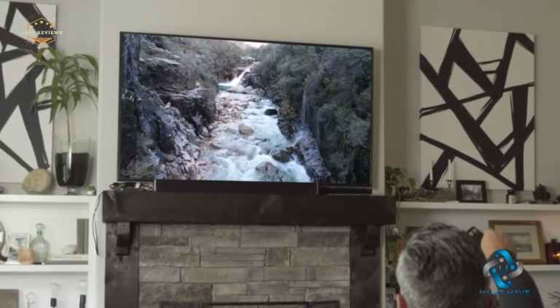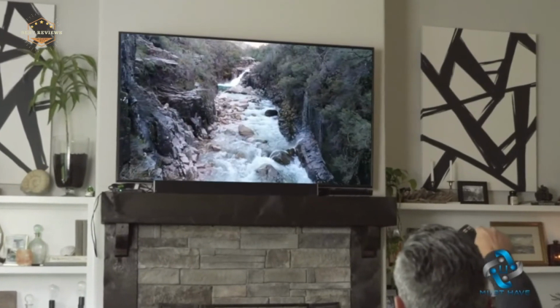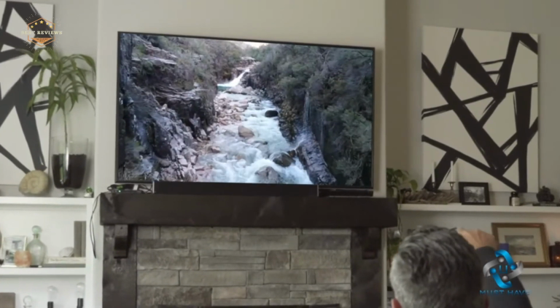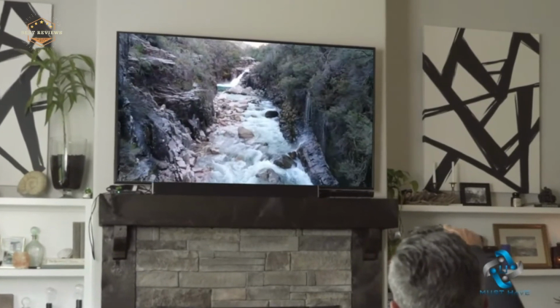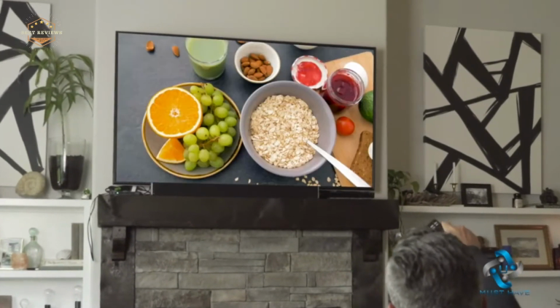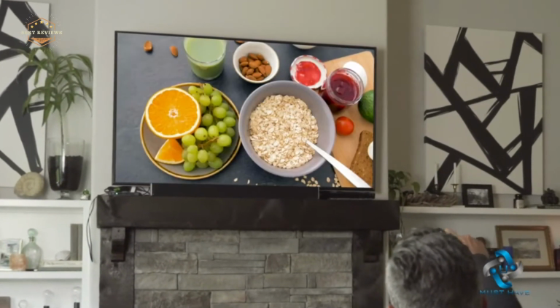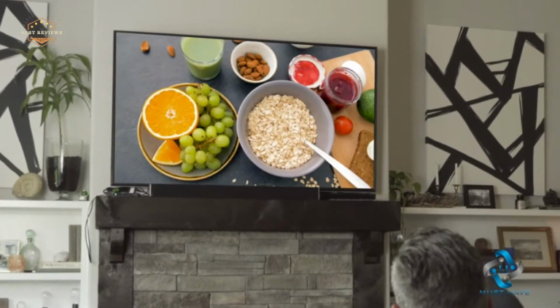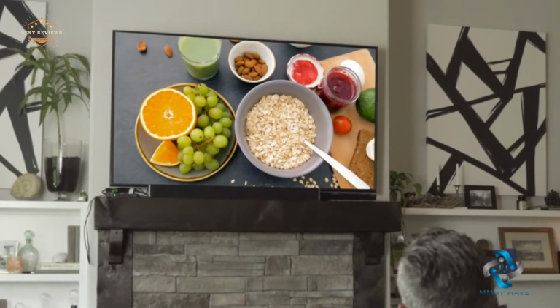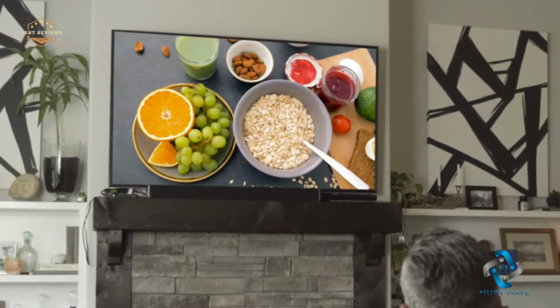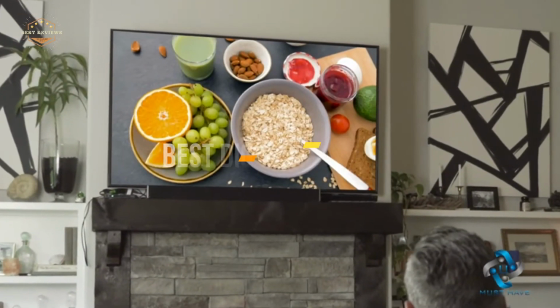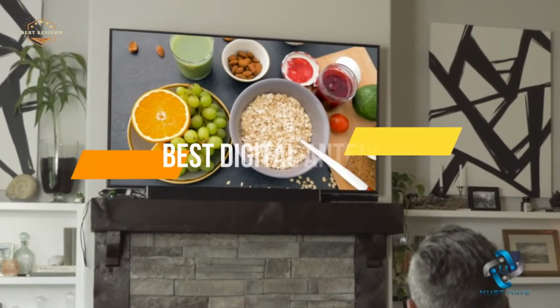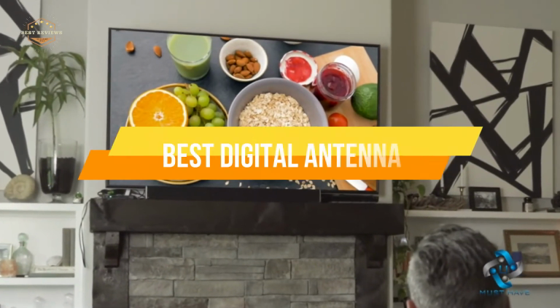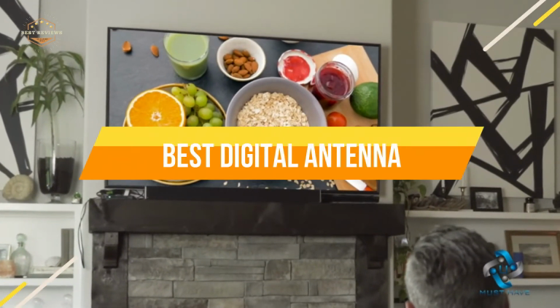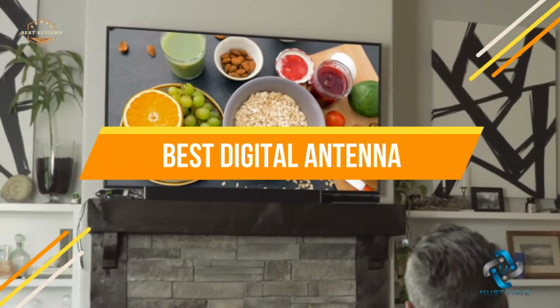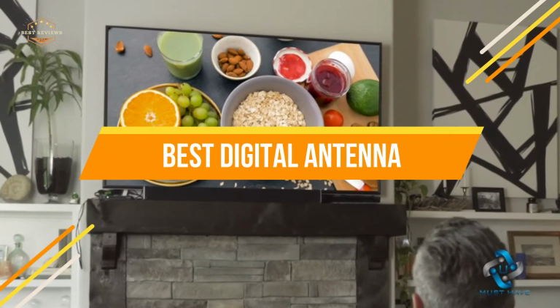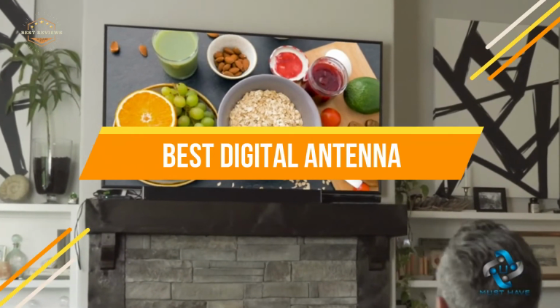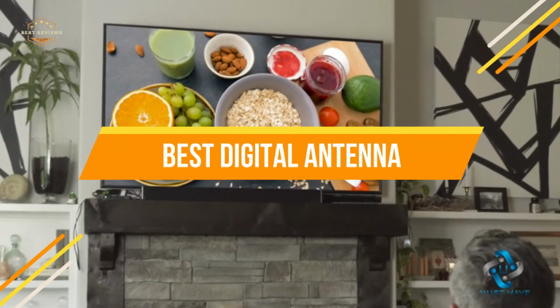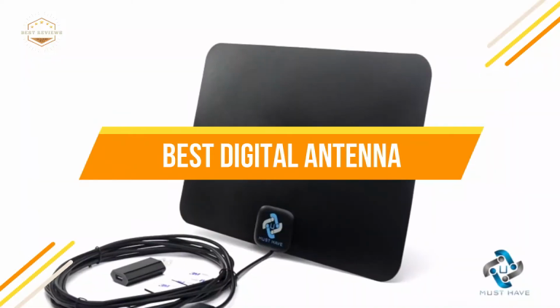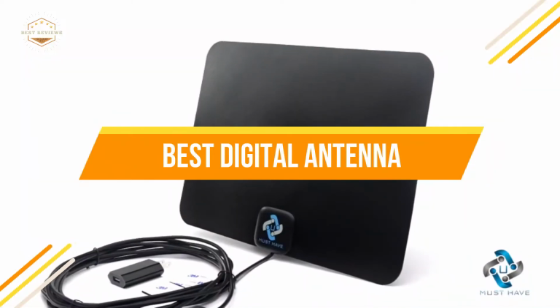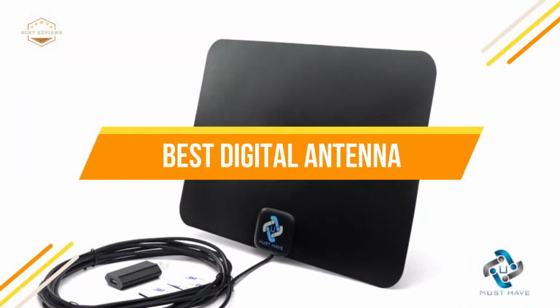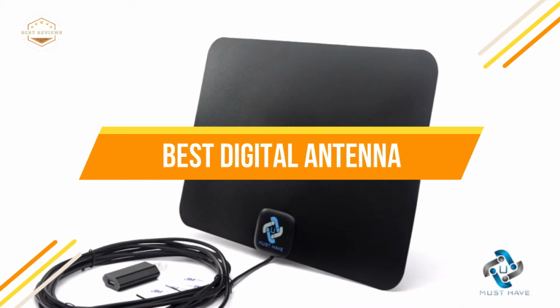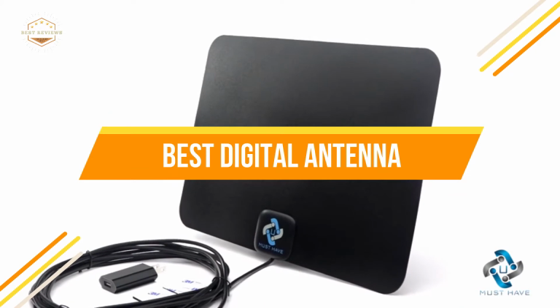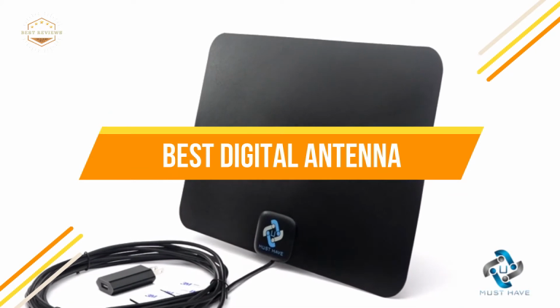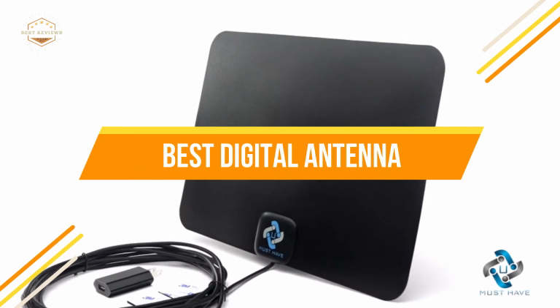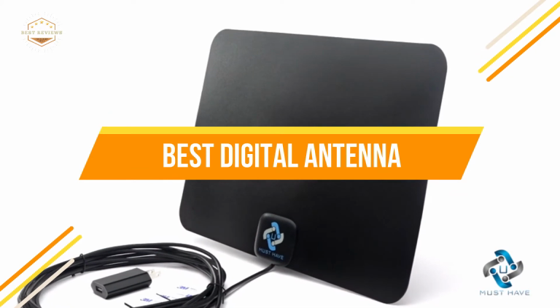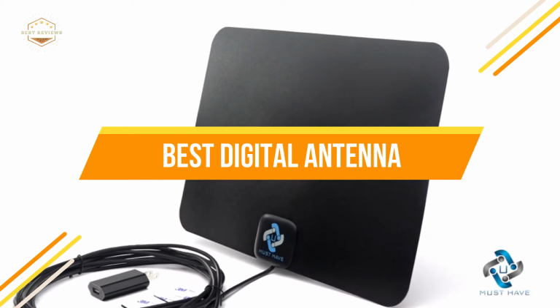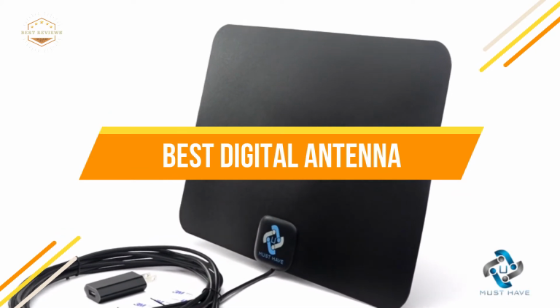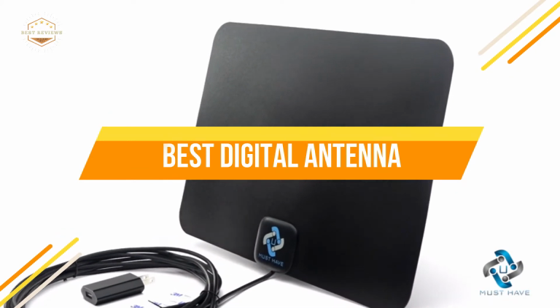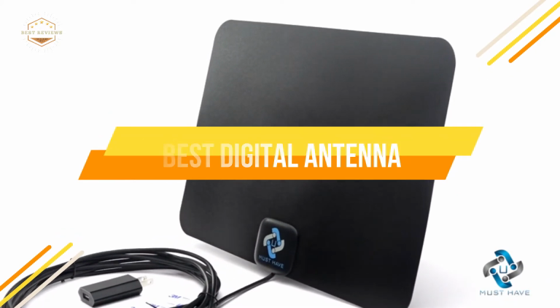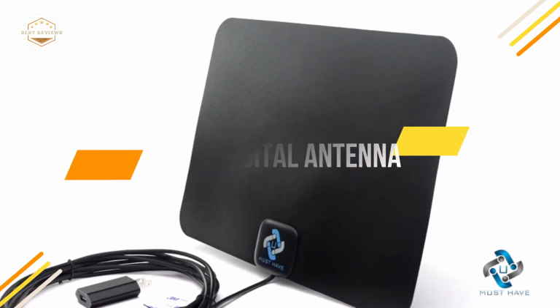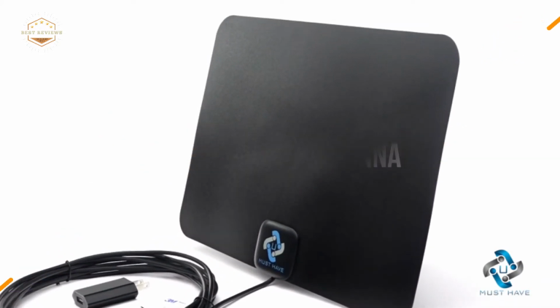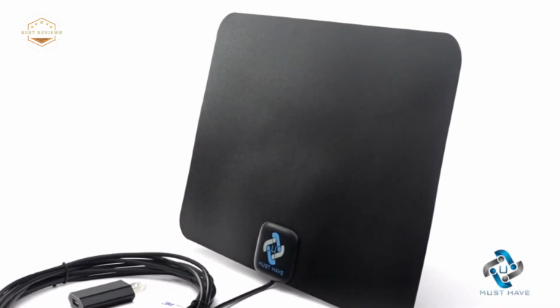In today's video, we will show you the top 5 best digital antennas. So, let's get started.